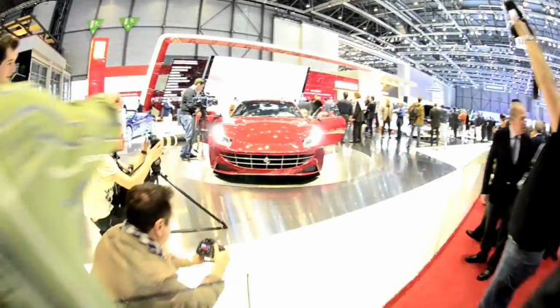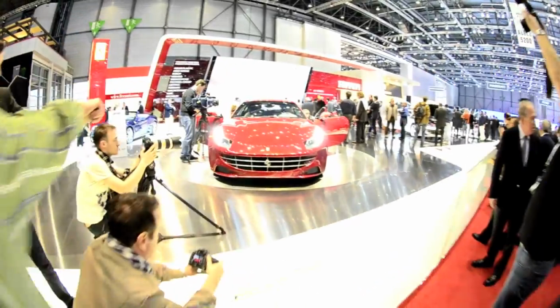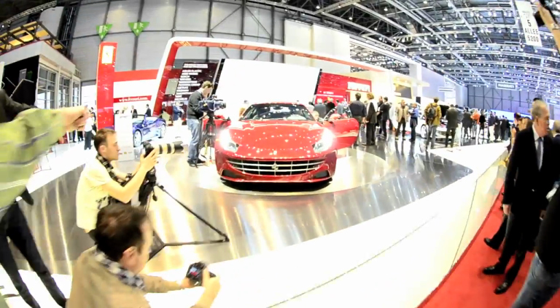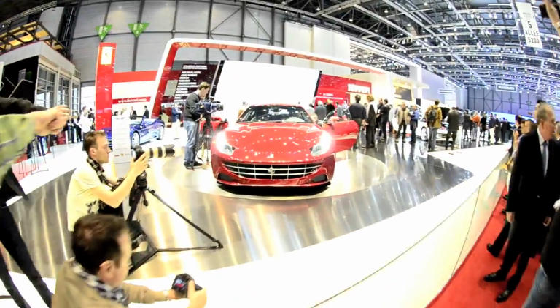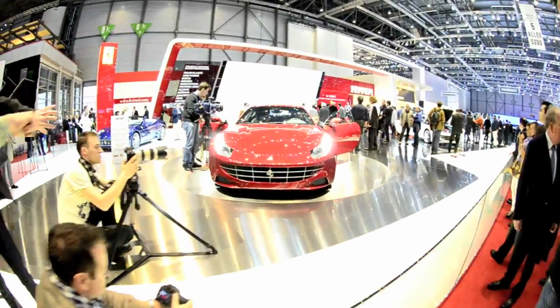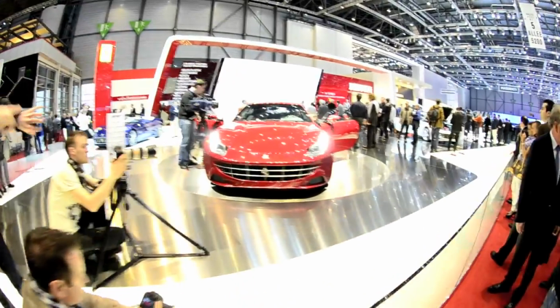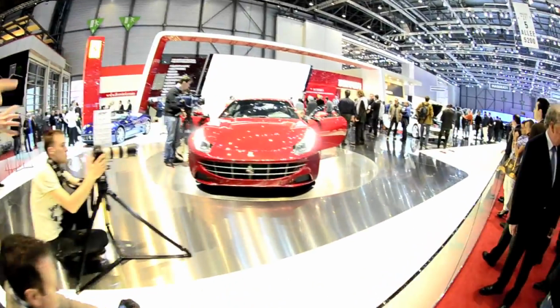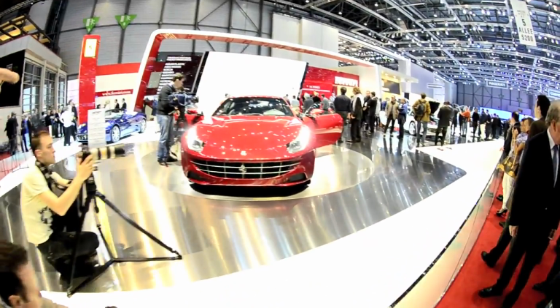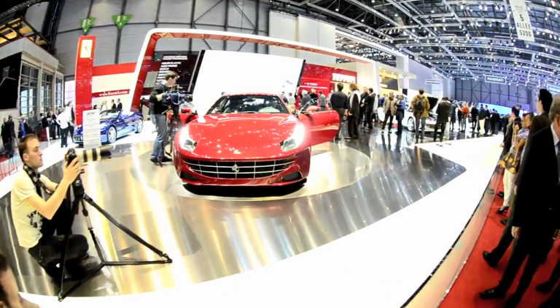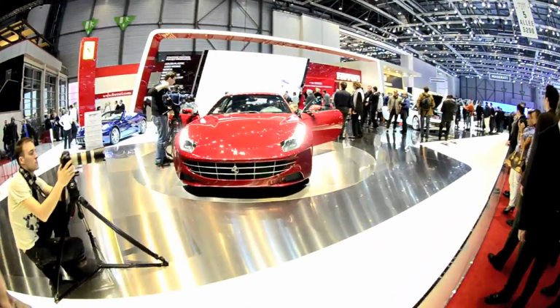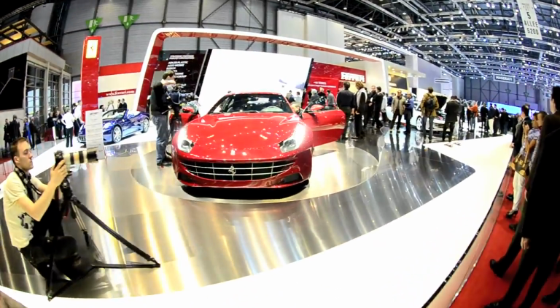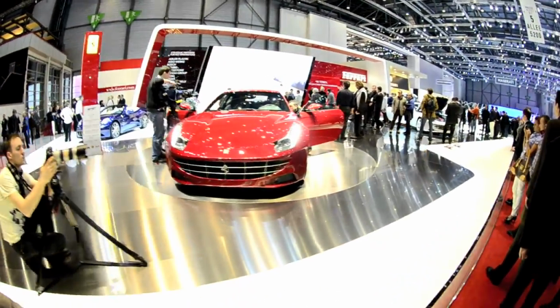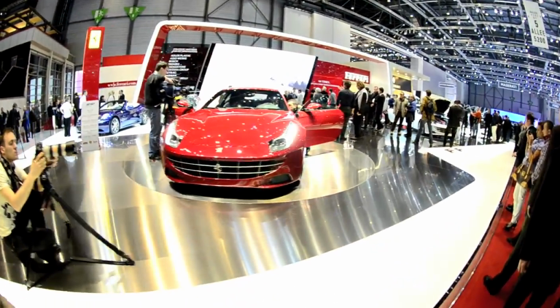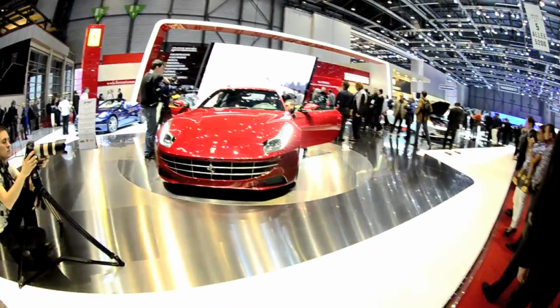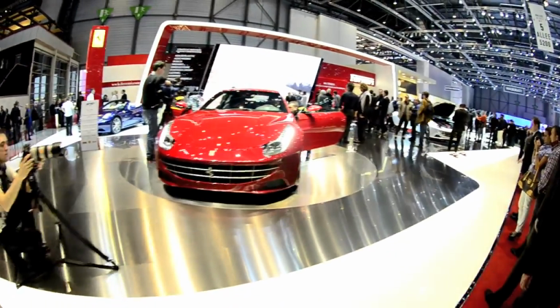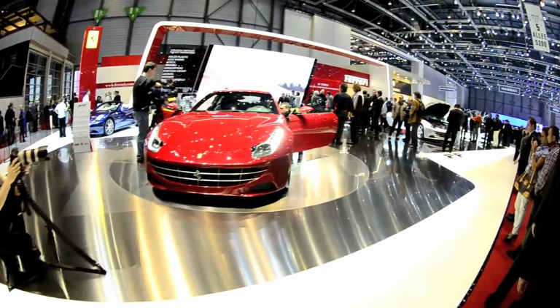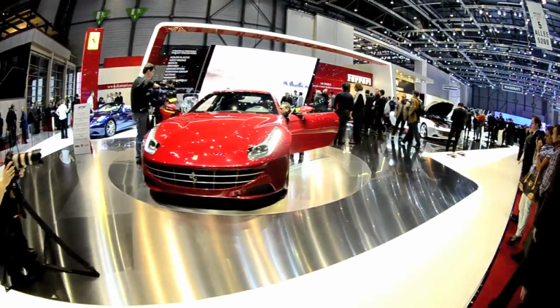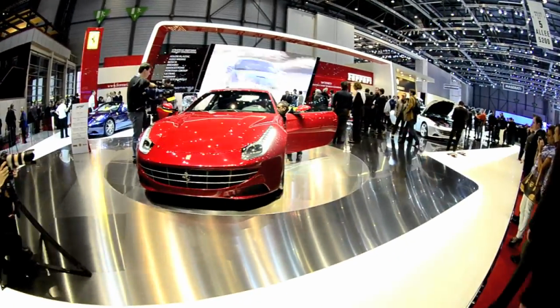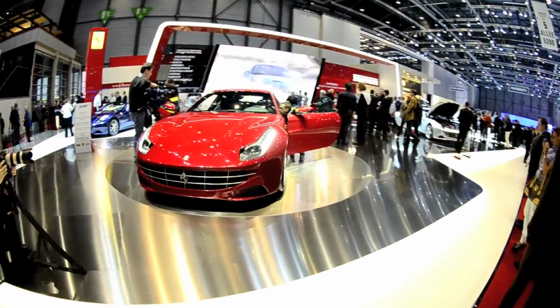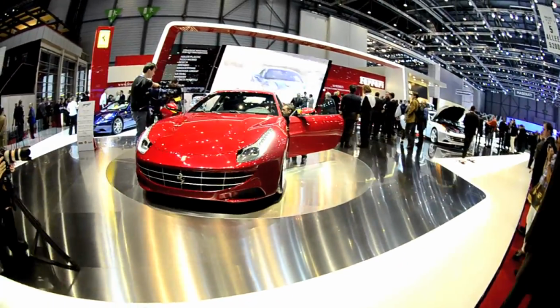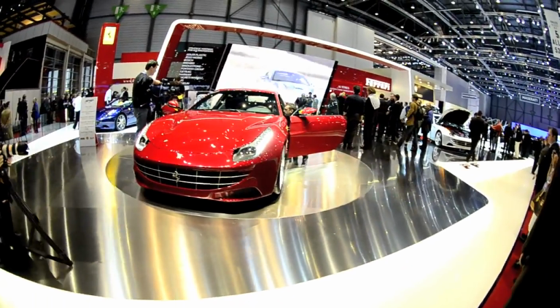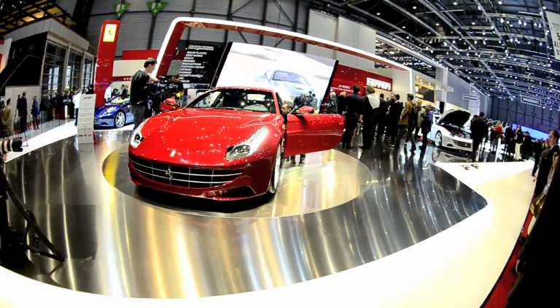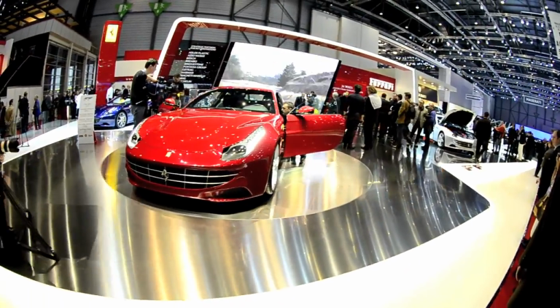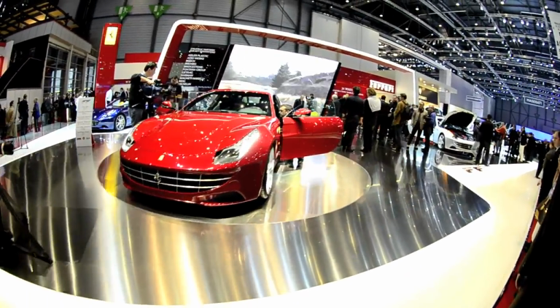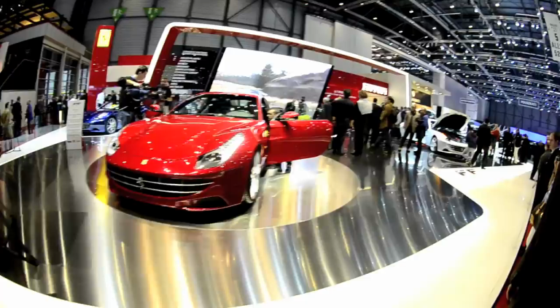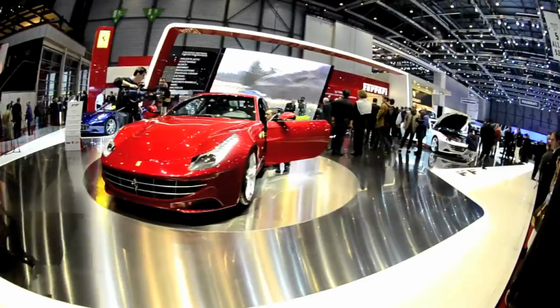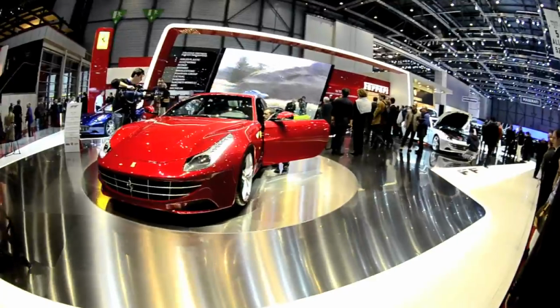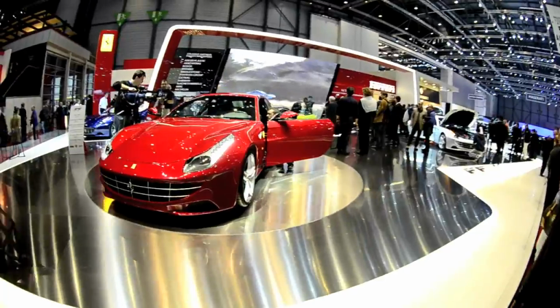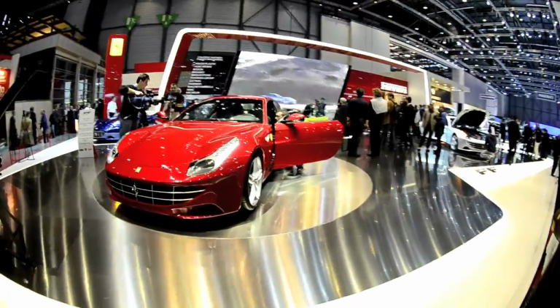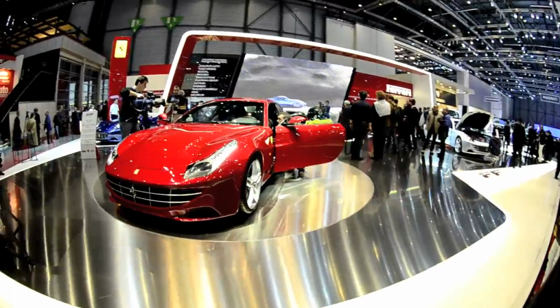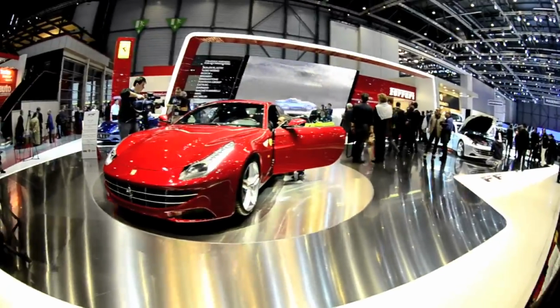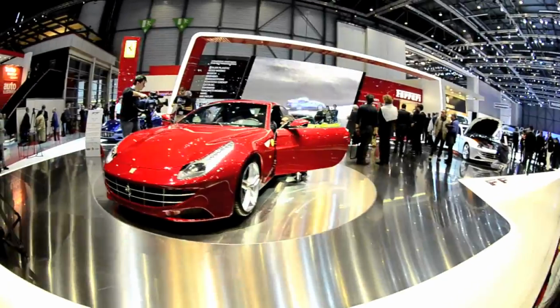The Ferrari FF. Four-seat, 4-wheel drive Ferrari shooting brake. Nuff said.